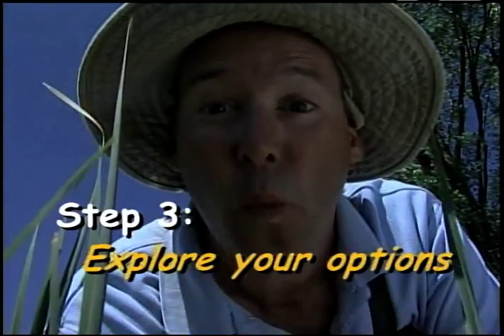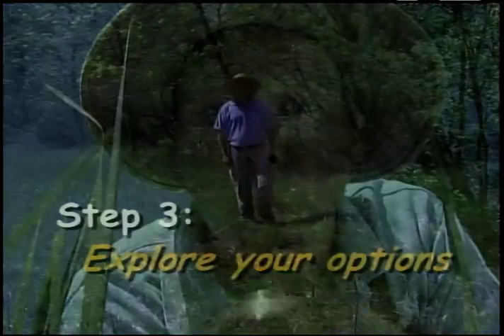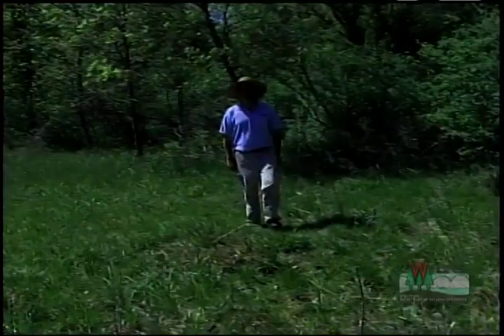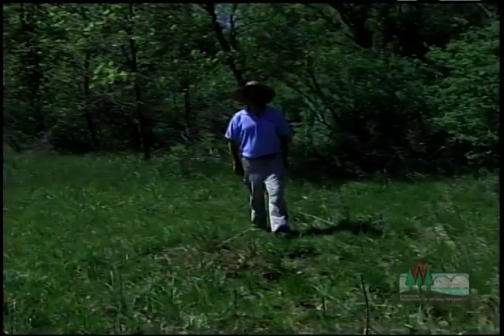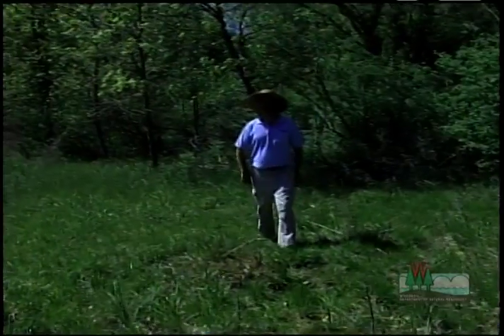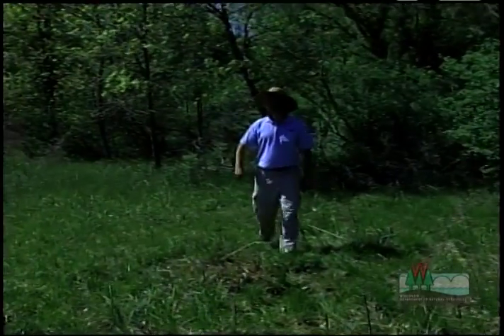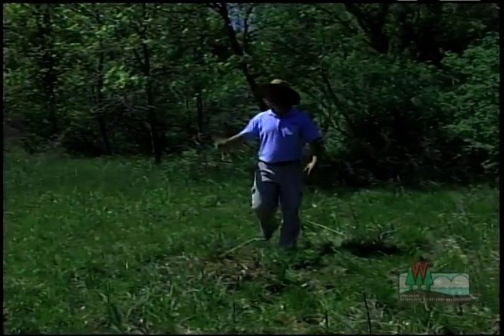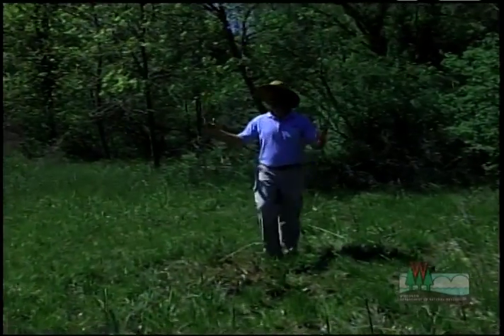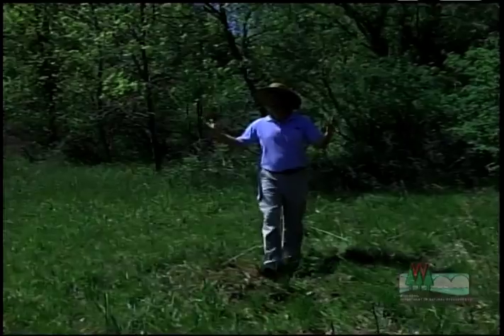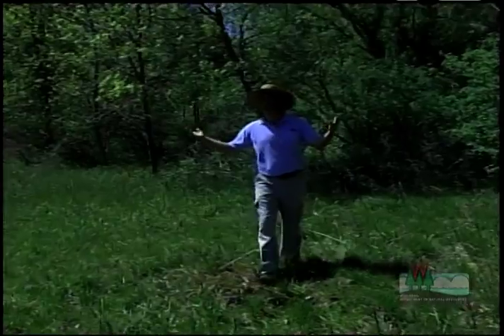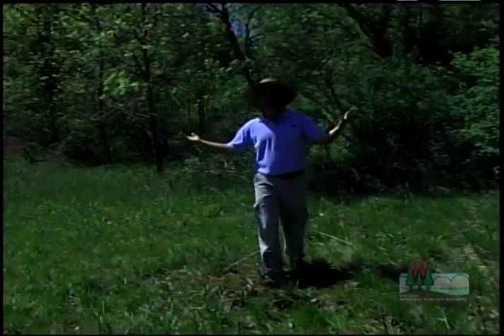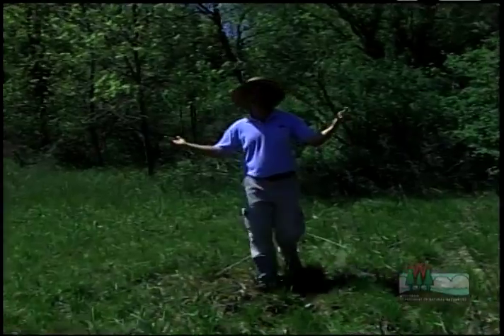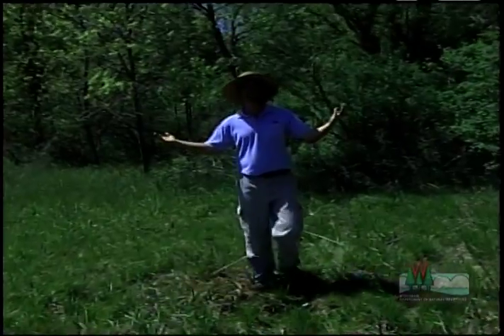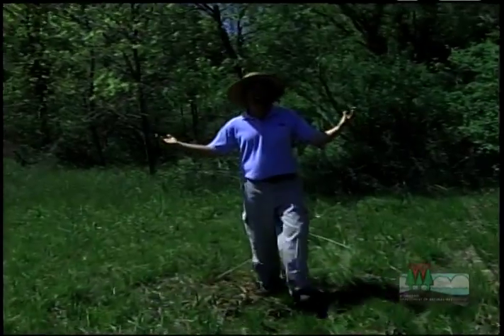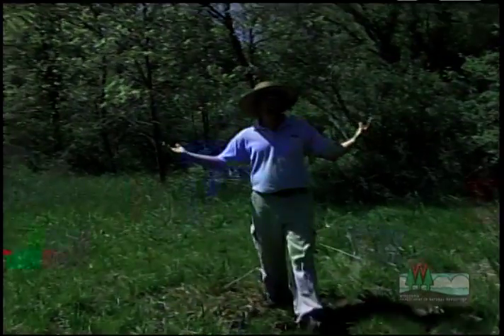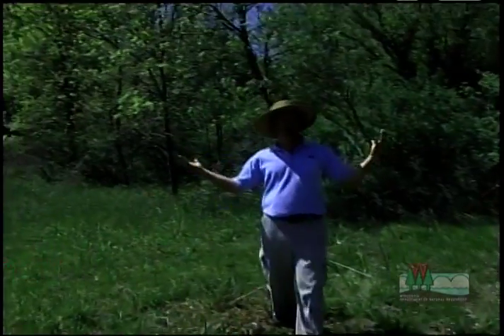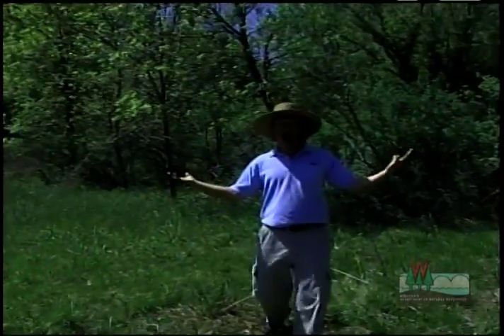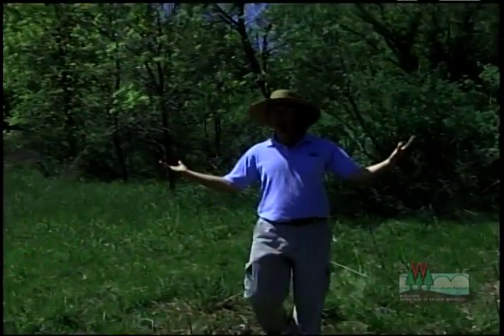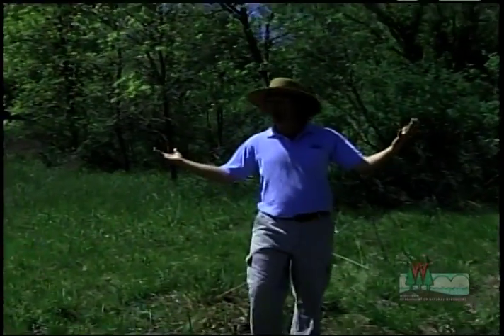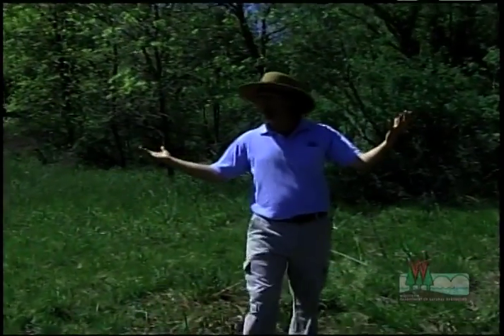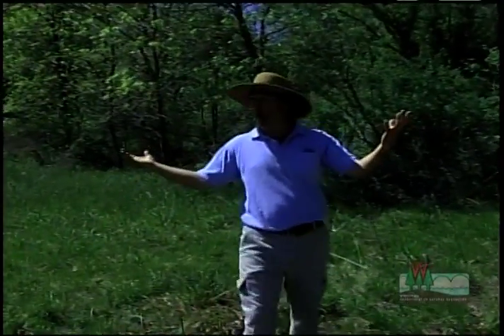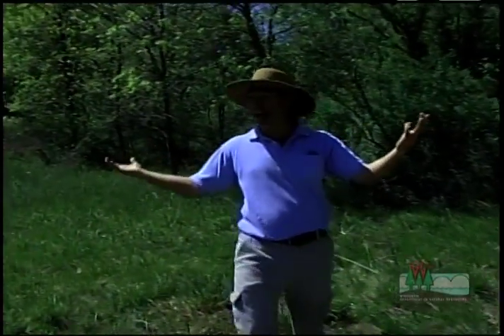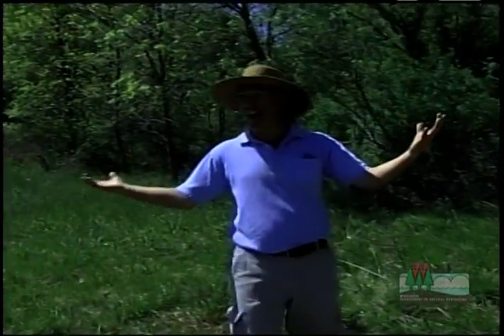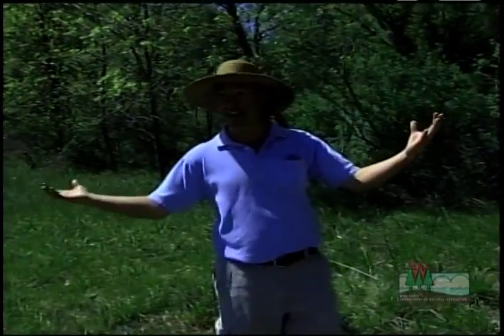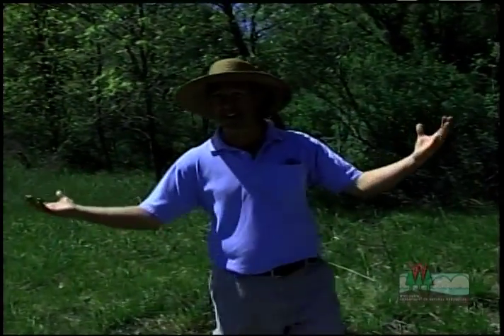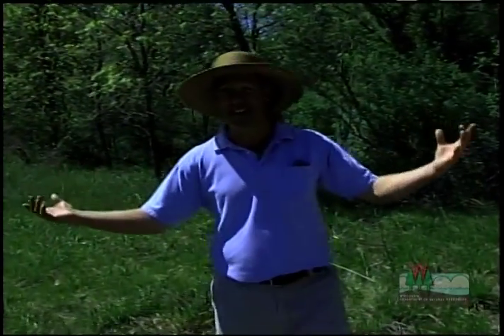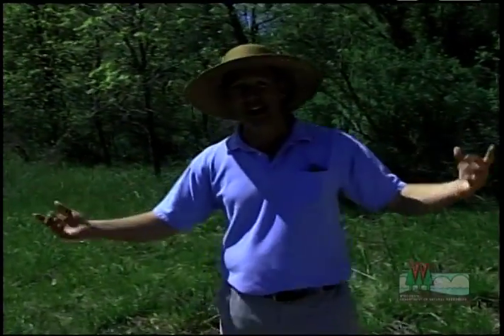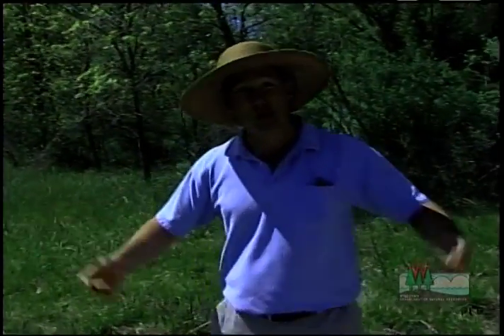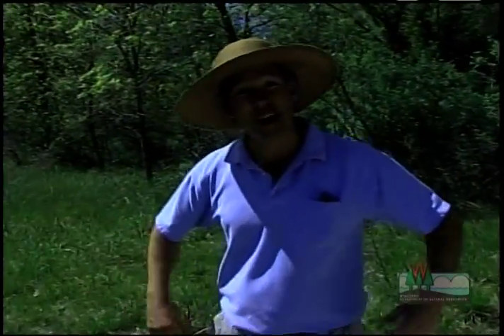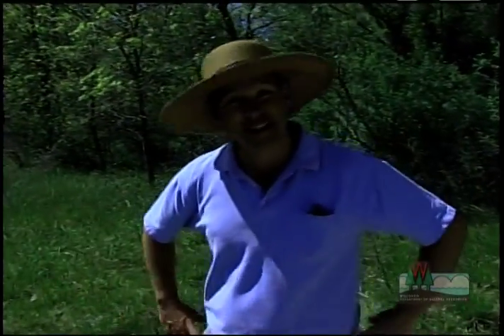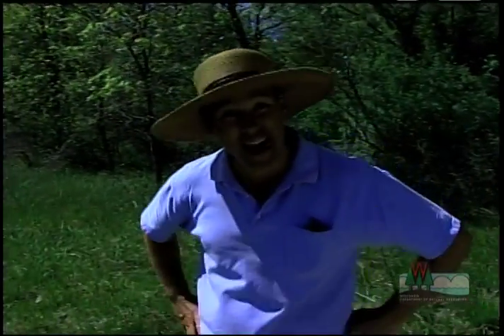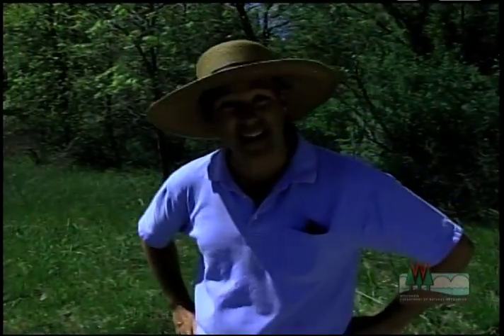So it's a done deal. I'm the proud owner of a wetland. What's next?